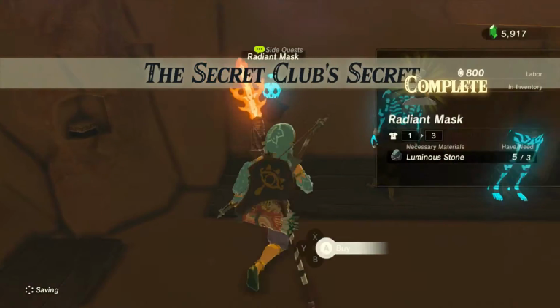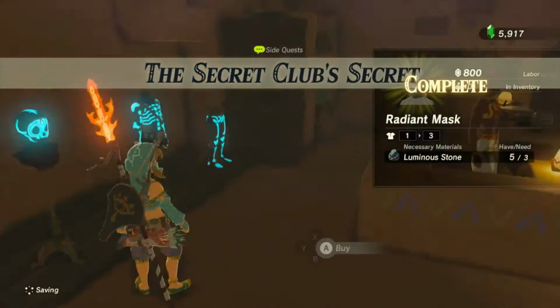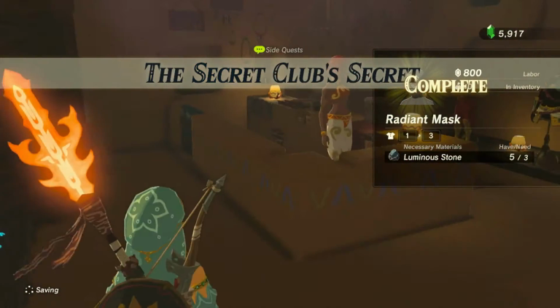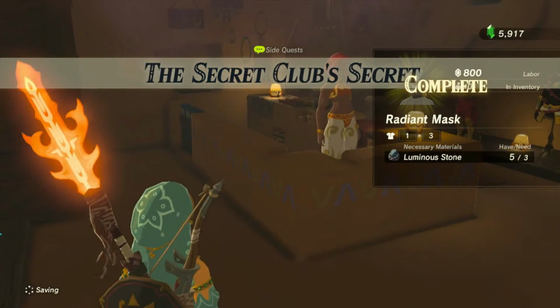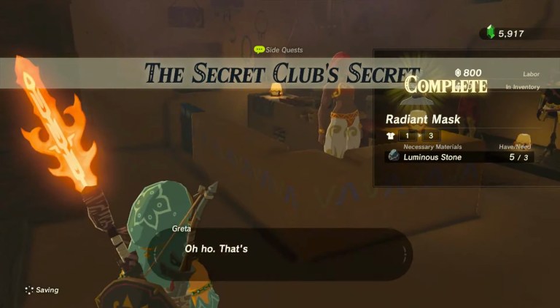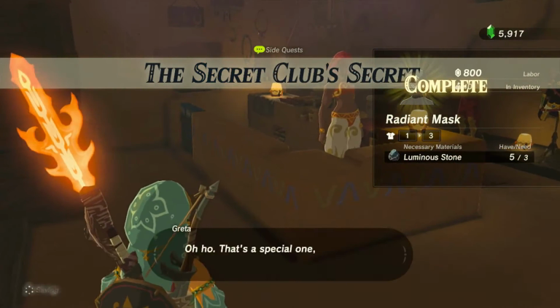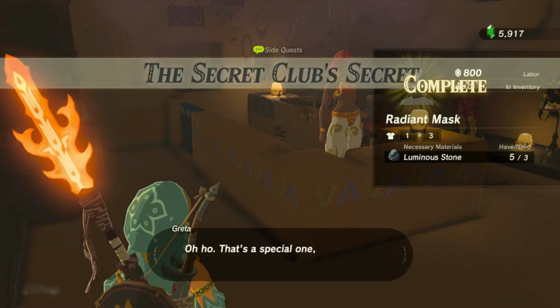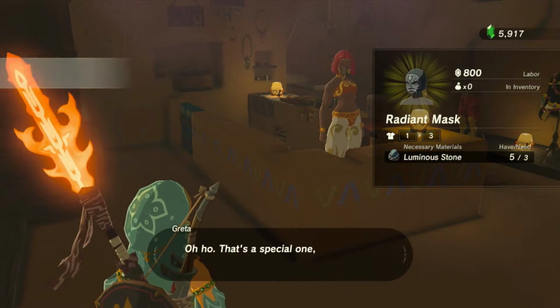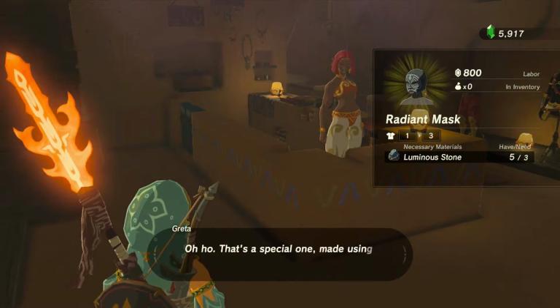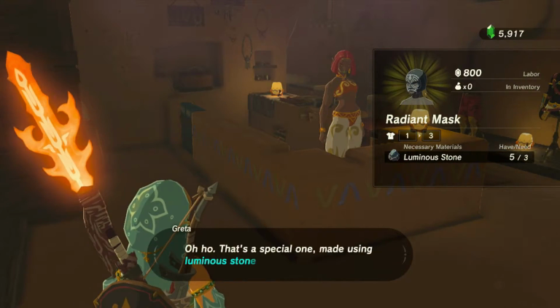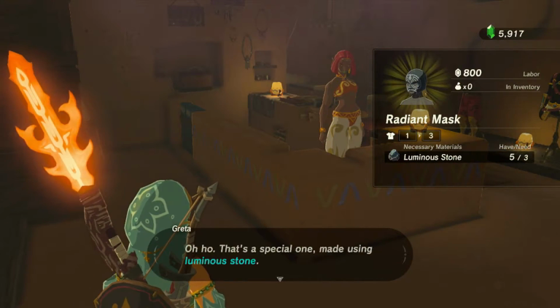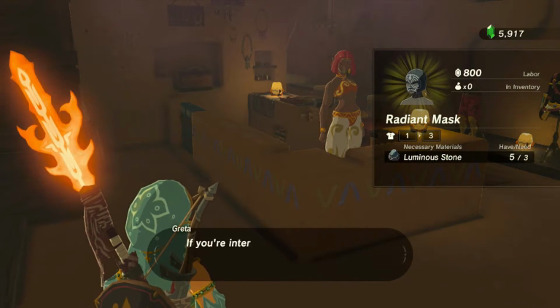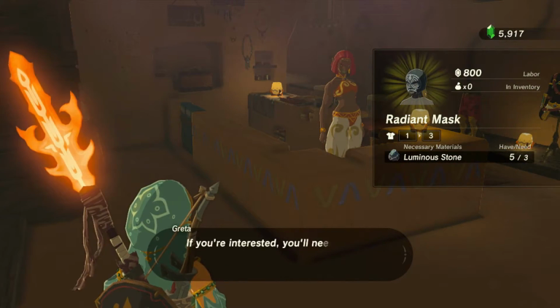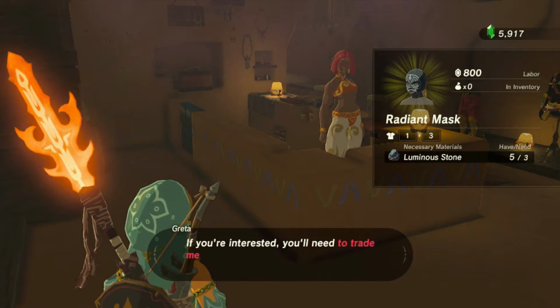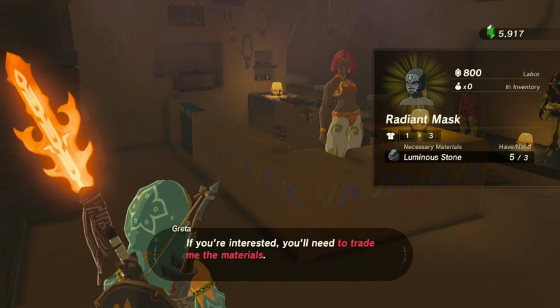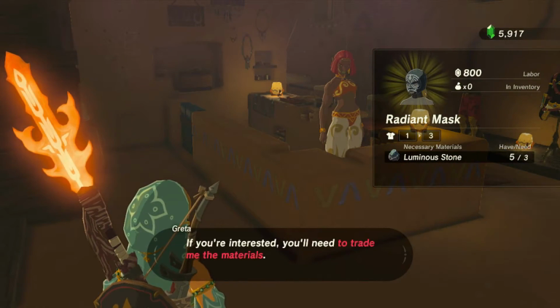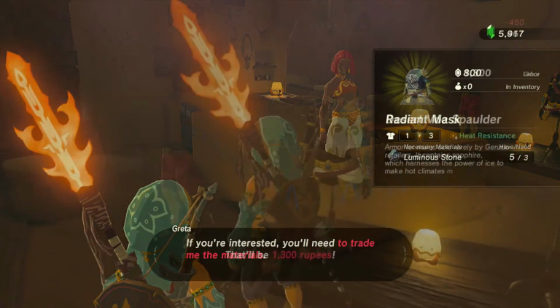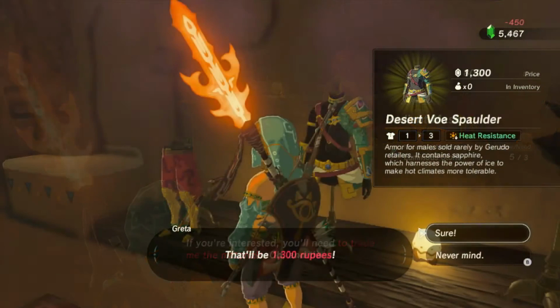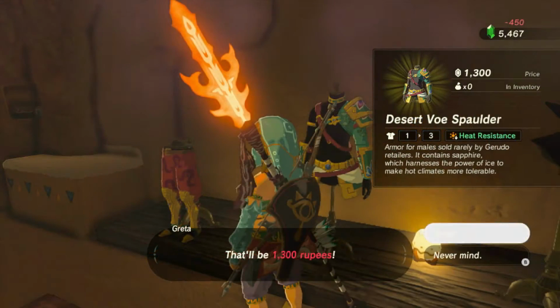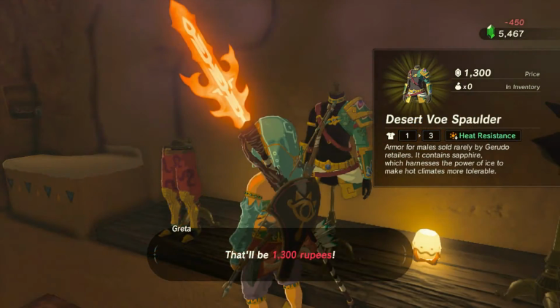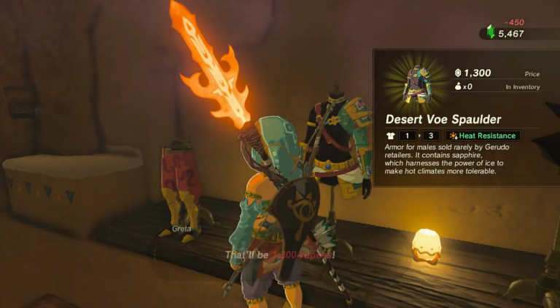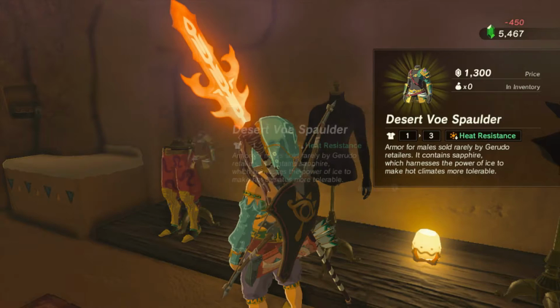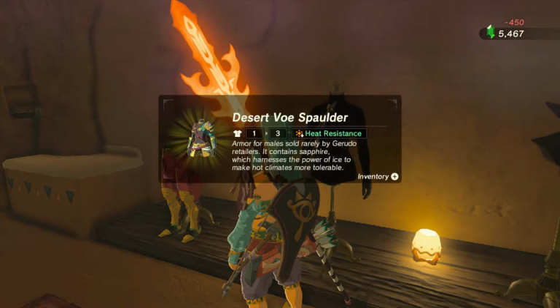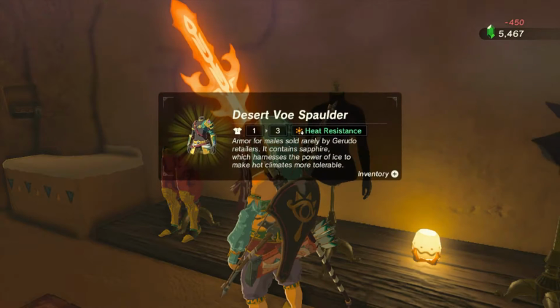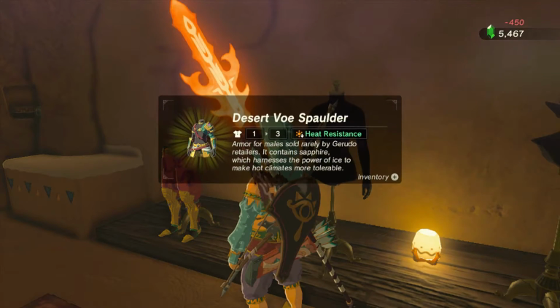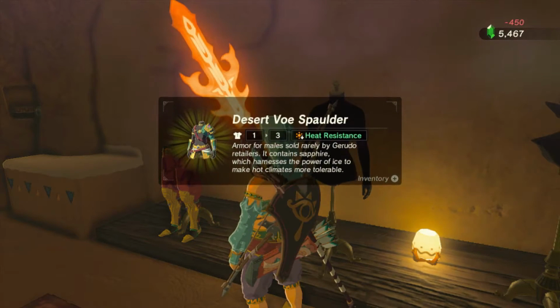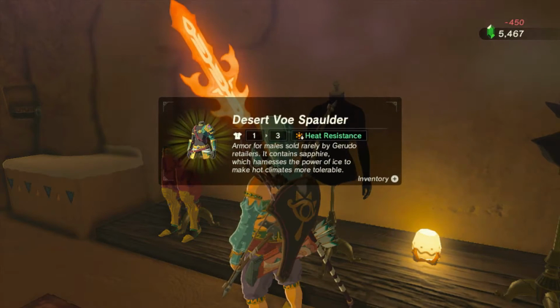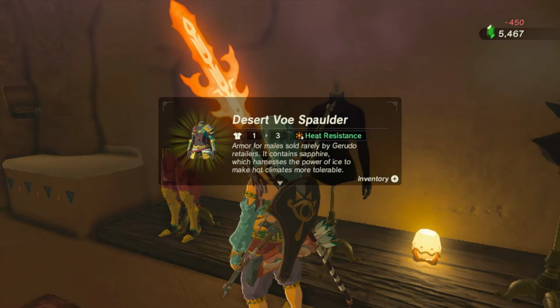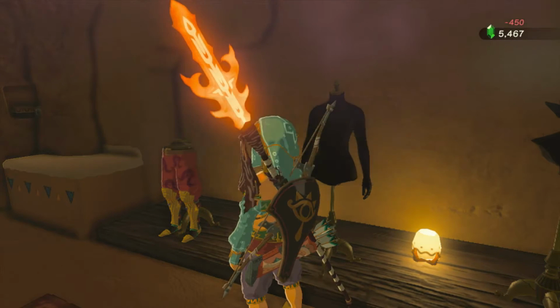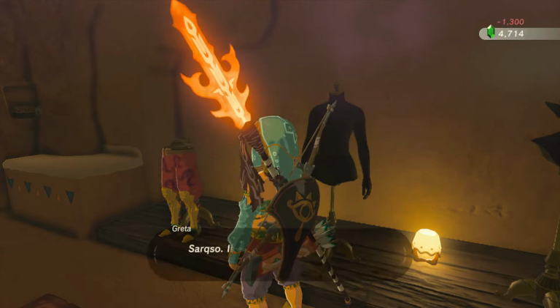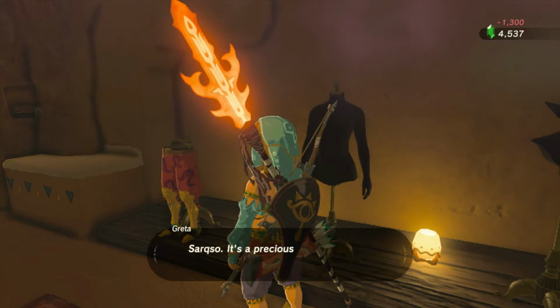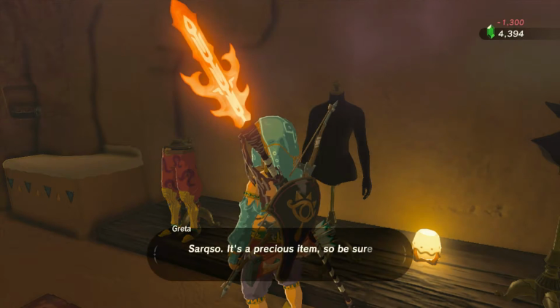Once you're in, you can purchase the luminous armor, which requires luminous stones, and you can also buy the Desert Voe kit with heat resistance.